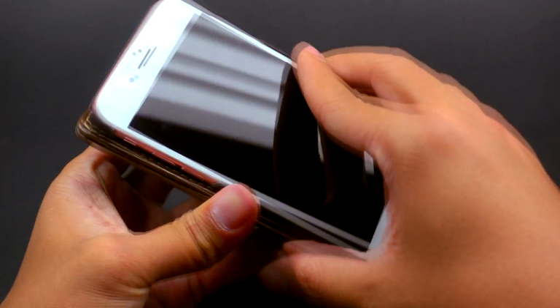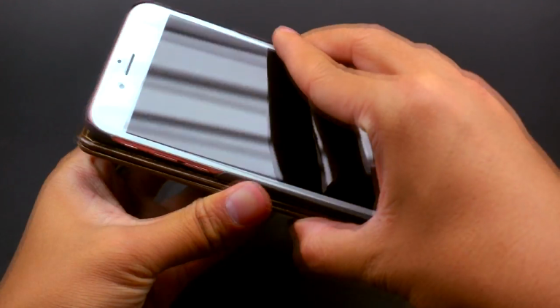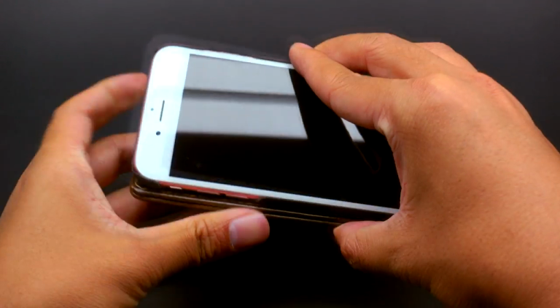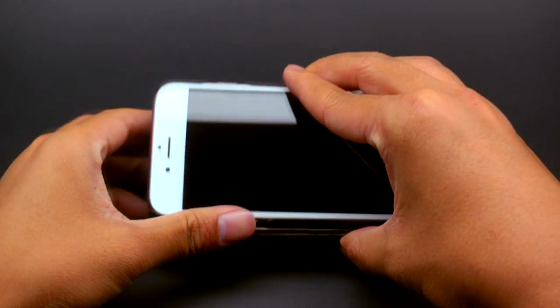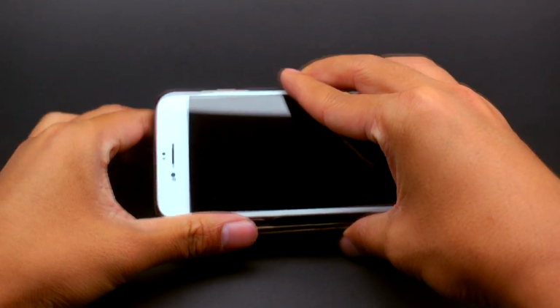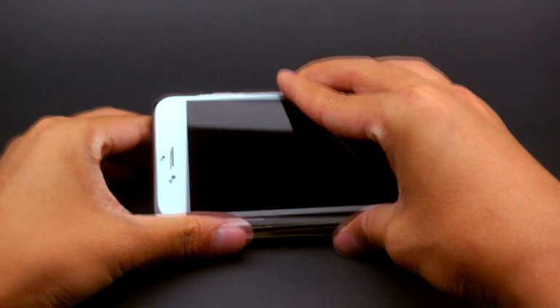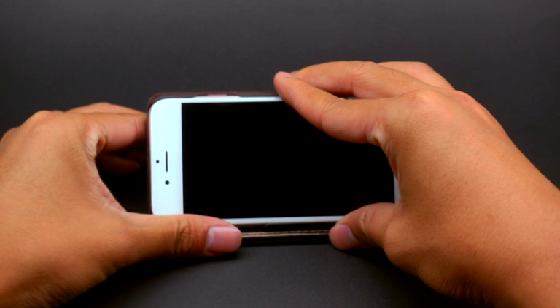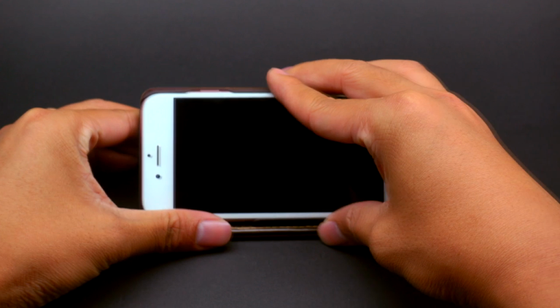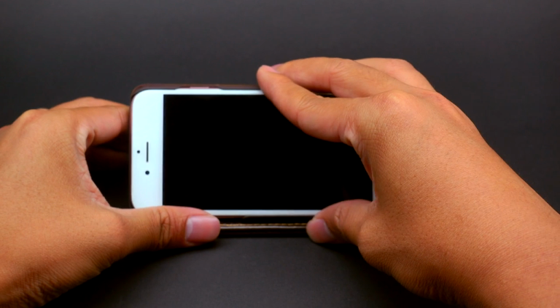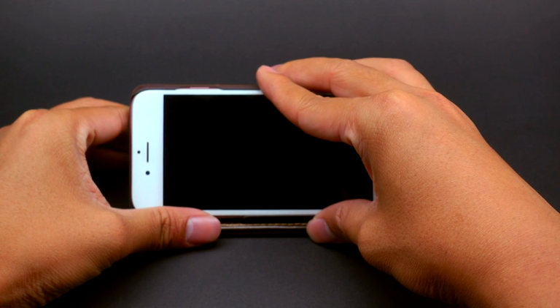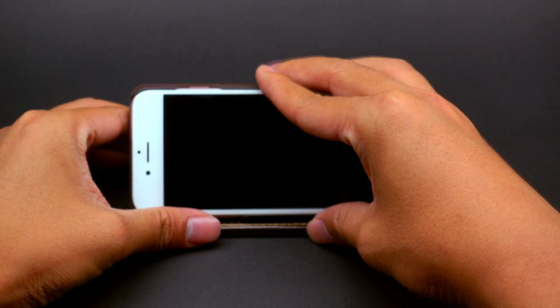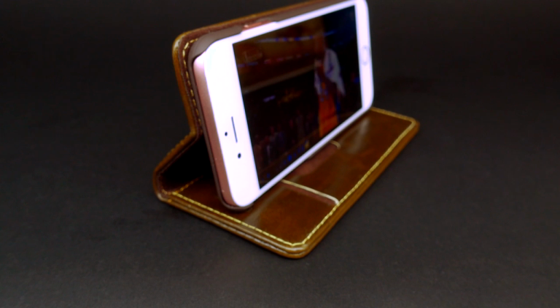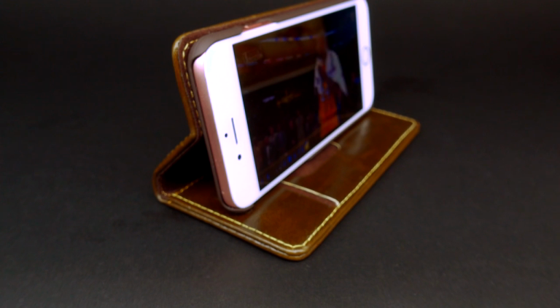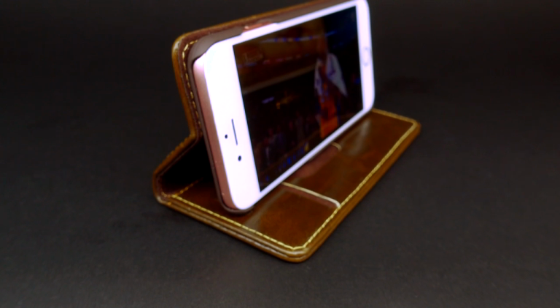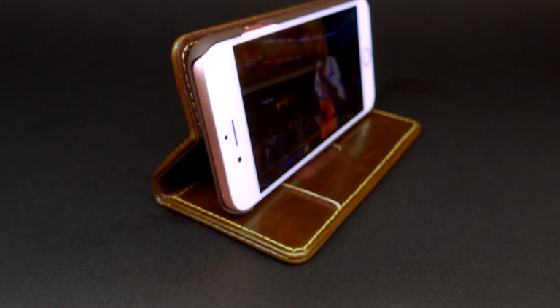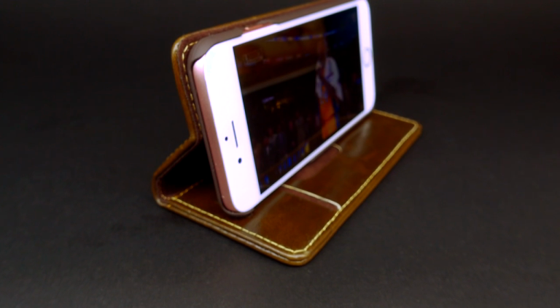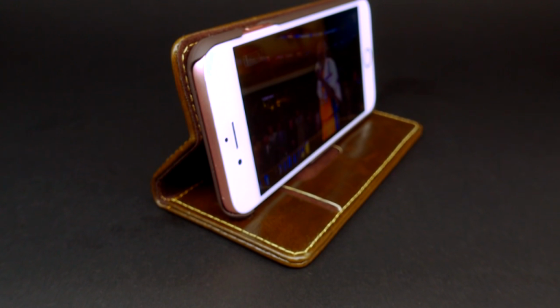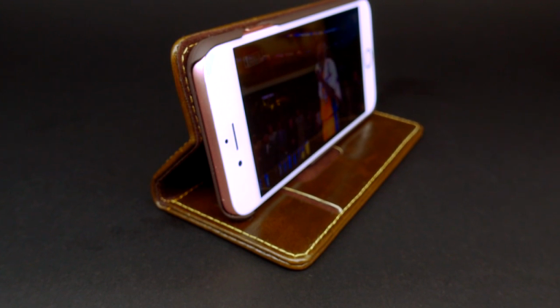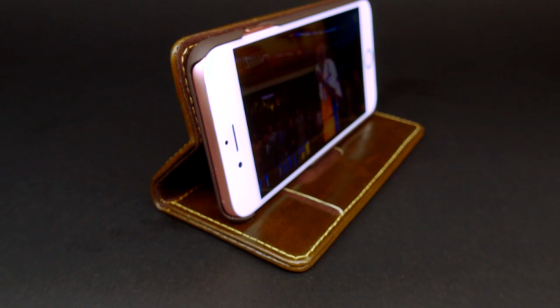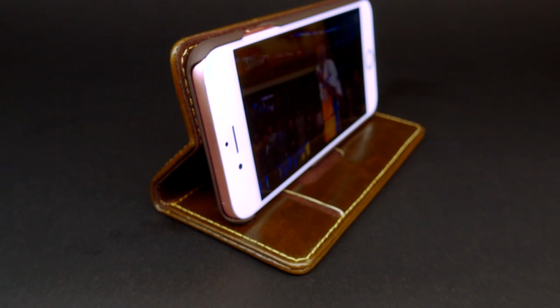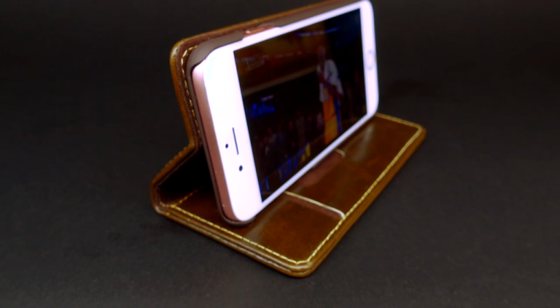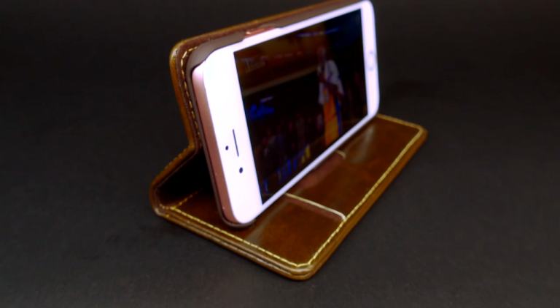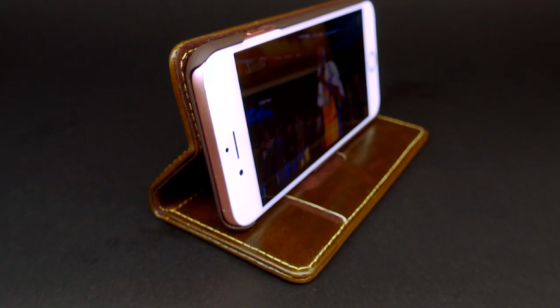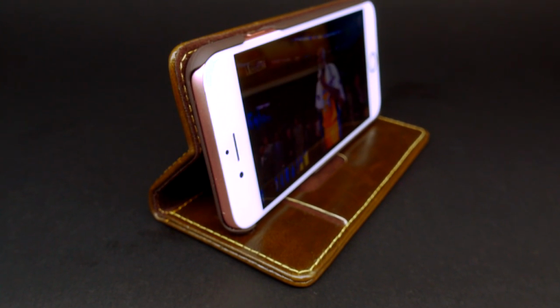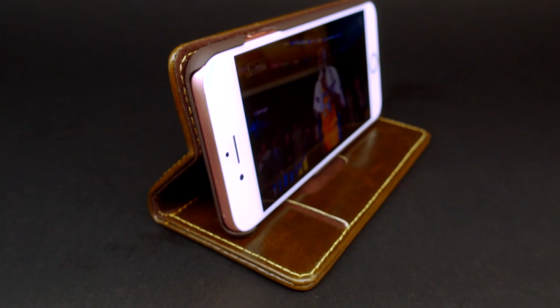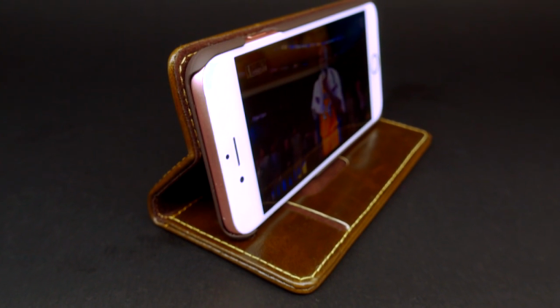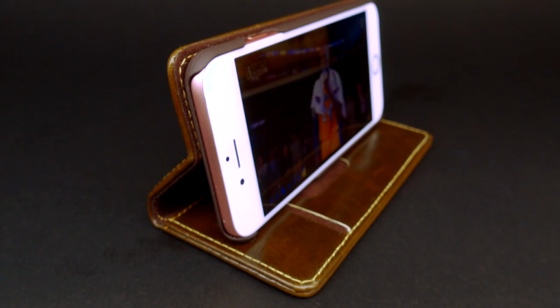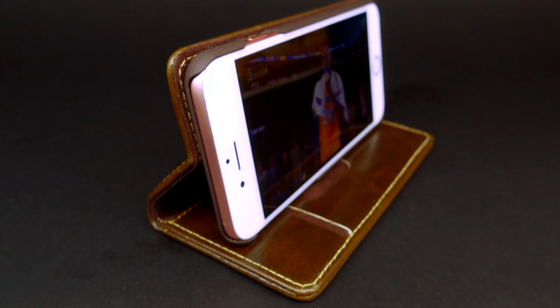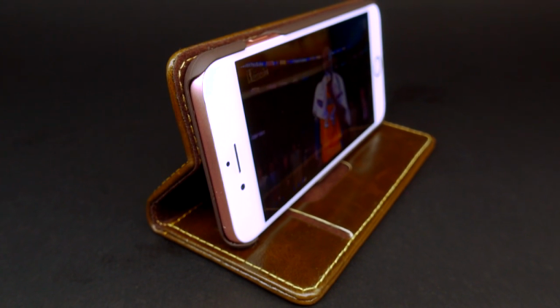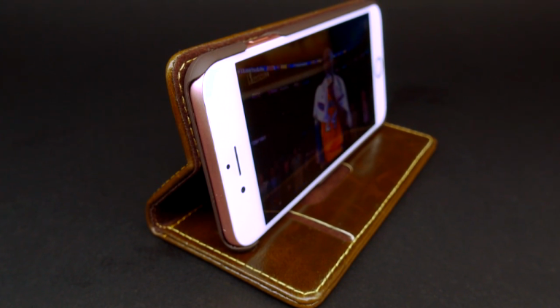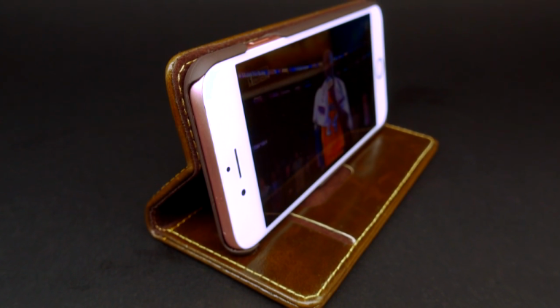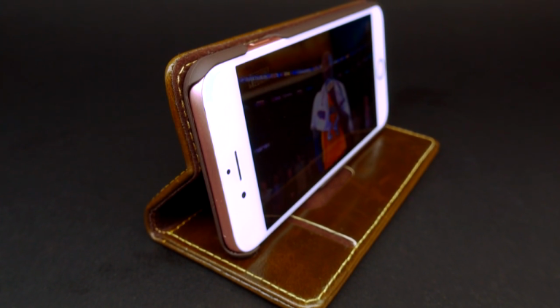Just bend it and let it stand so you can play videos and games and listen to all your favourite songs.